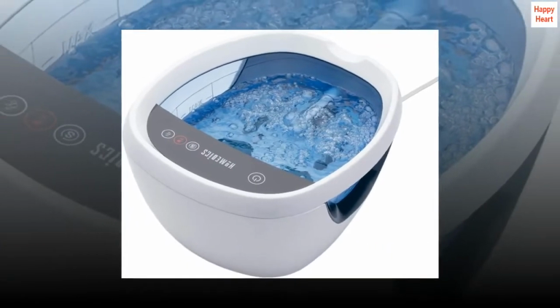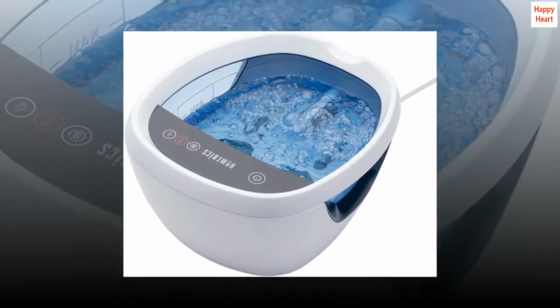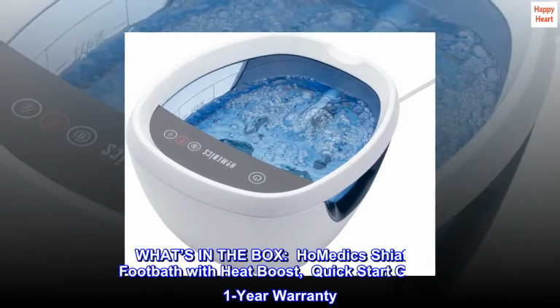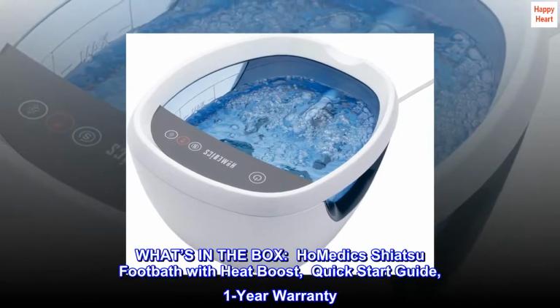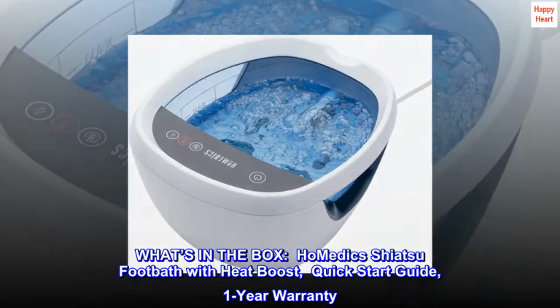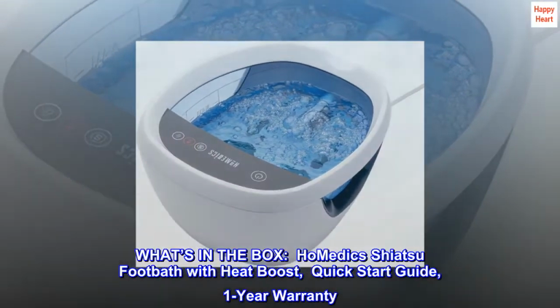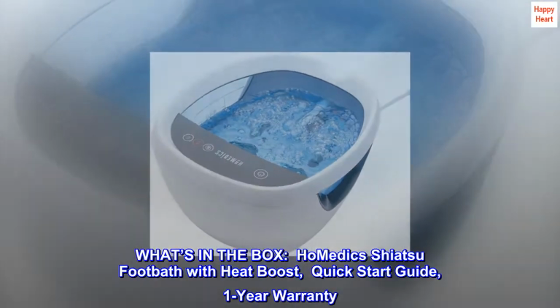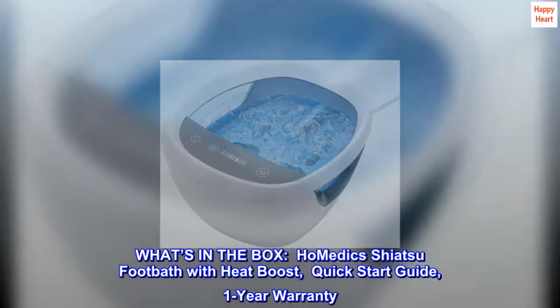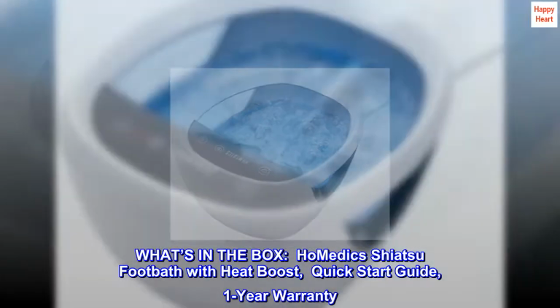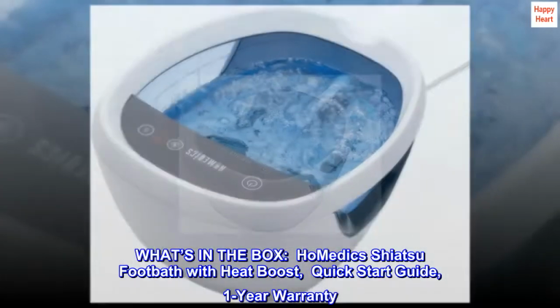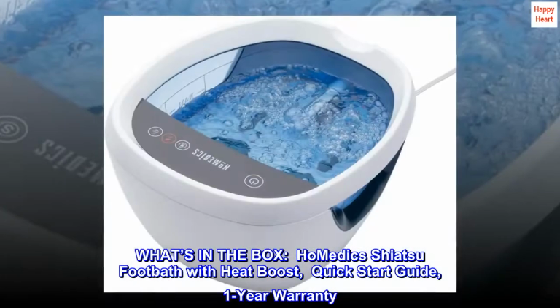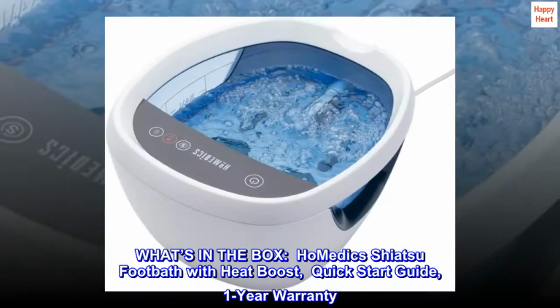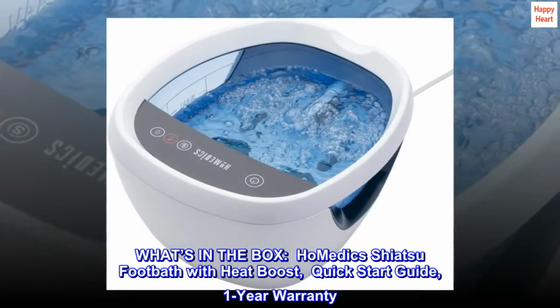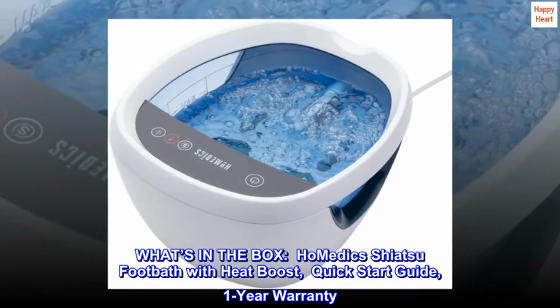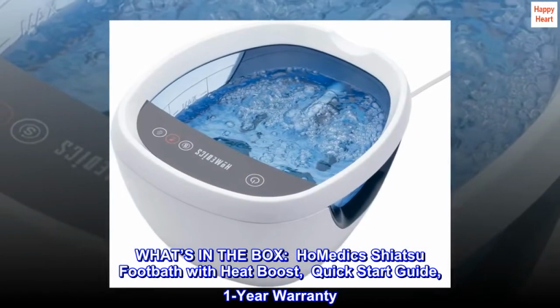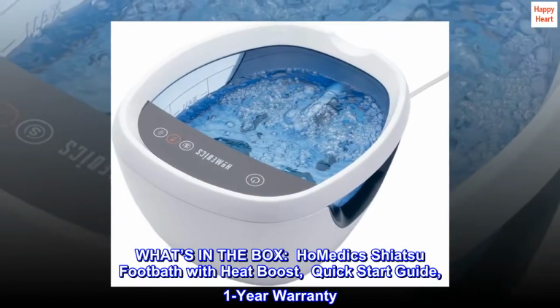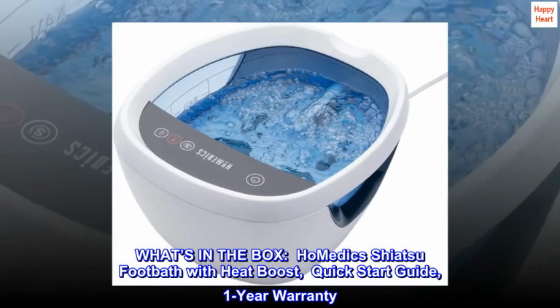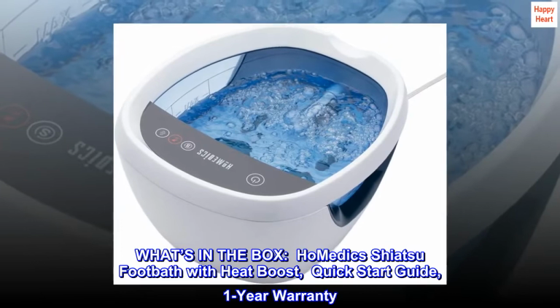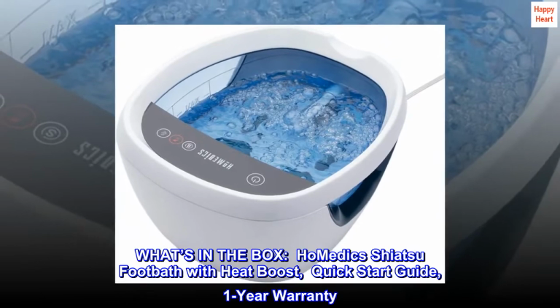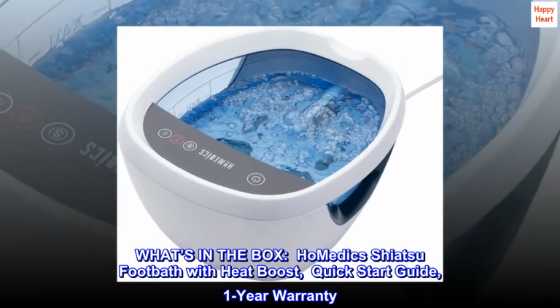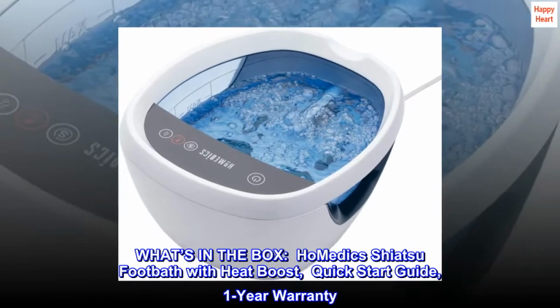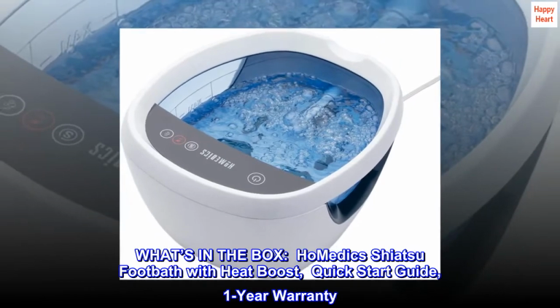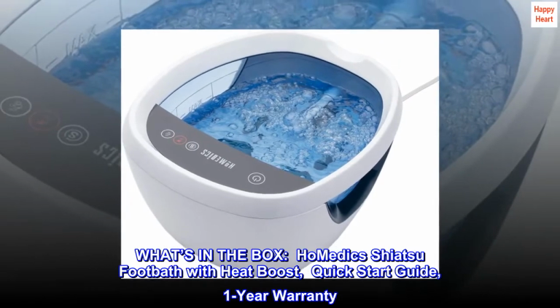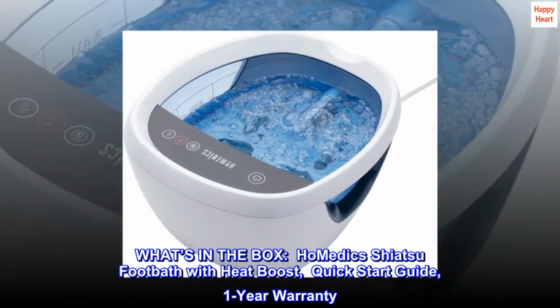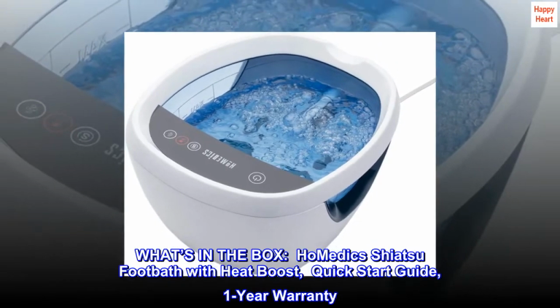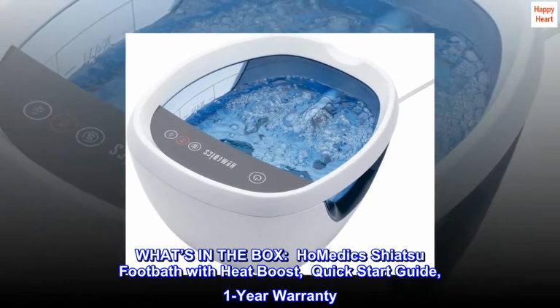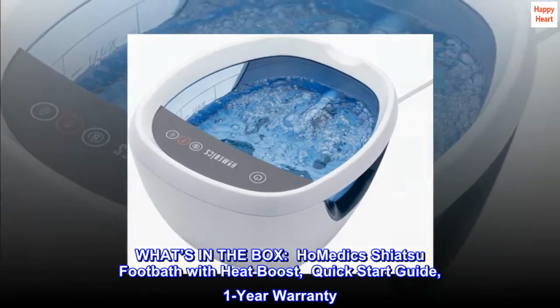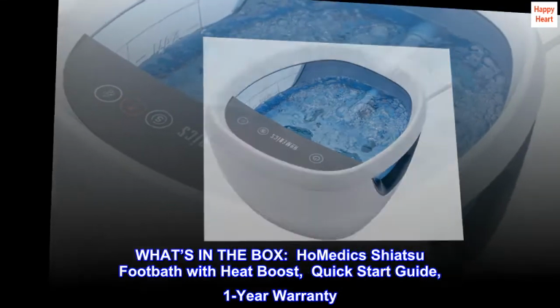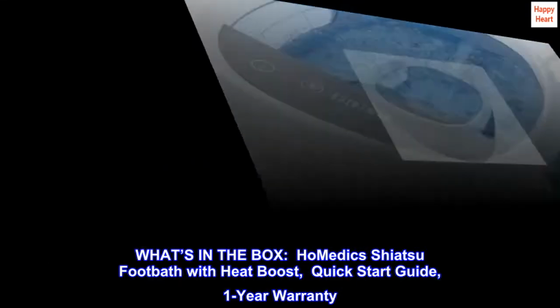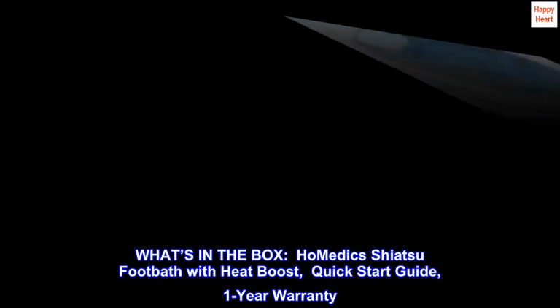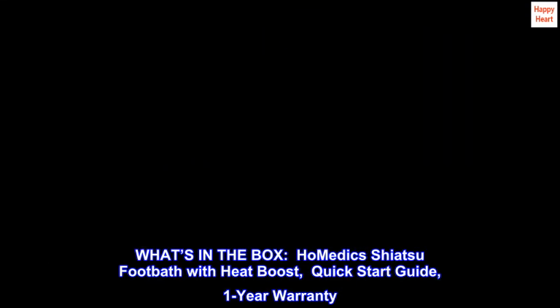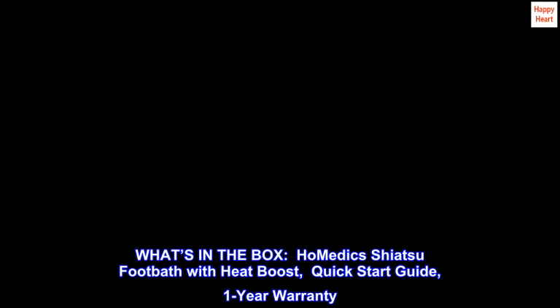What's in the box? HoMedics shiatsu footbath with heat boost, quick start guide, and a one year warranty.